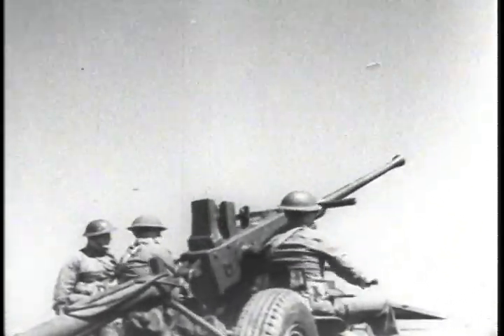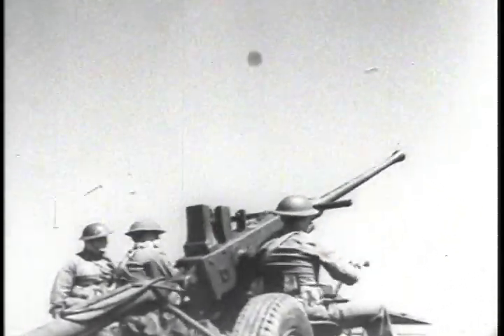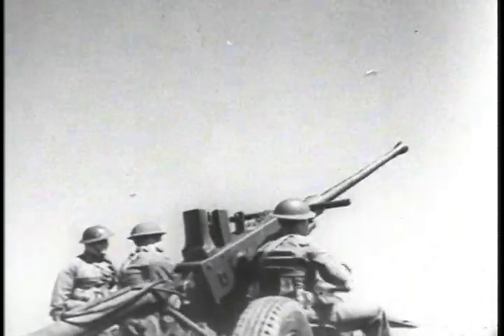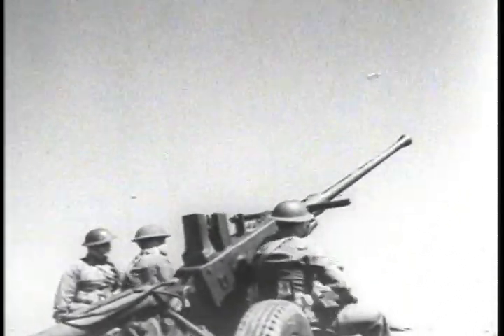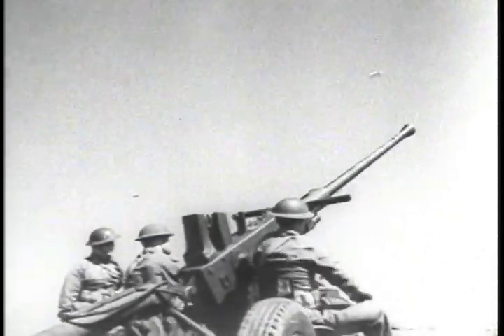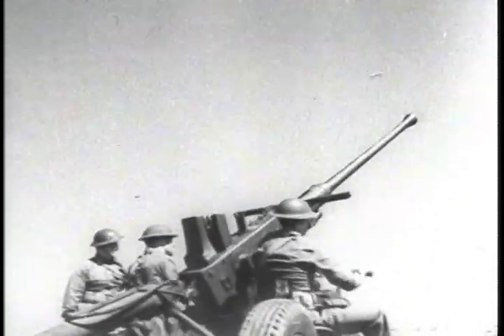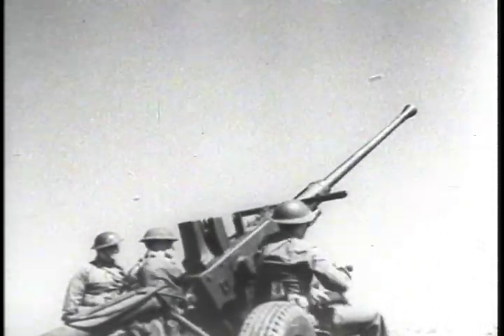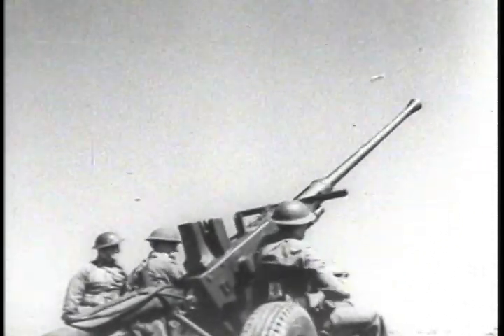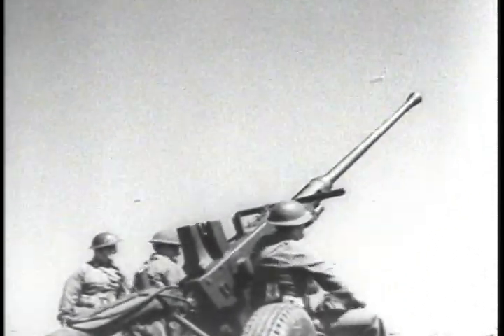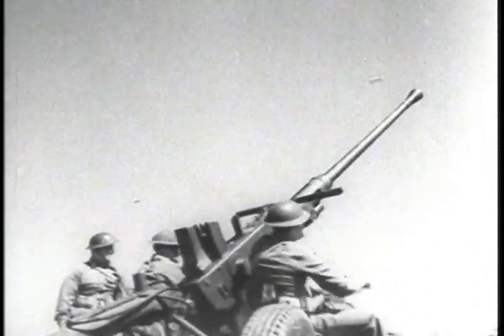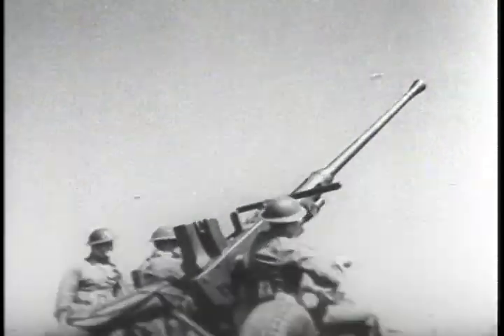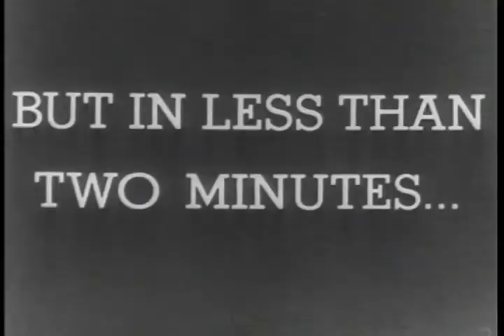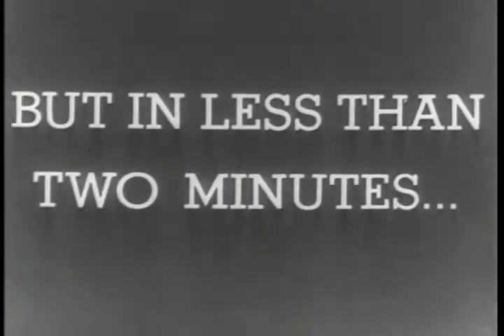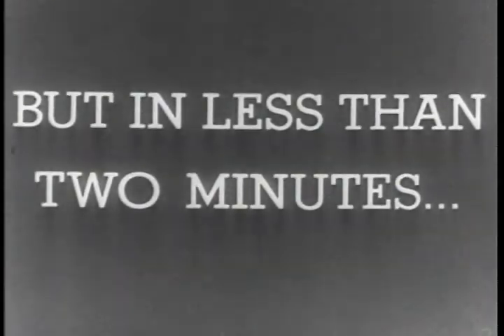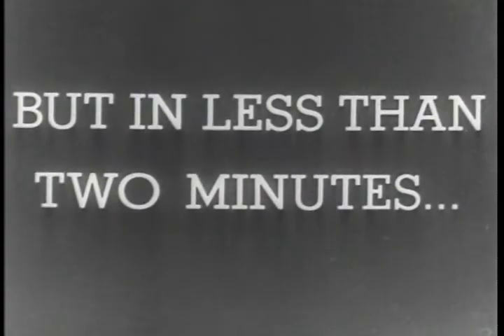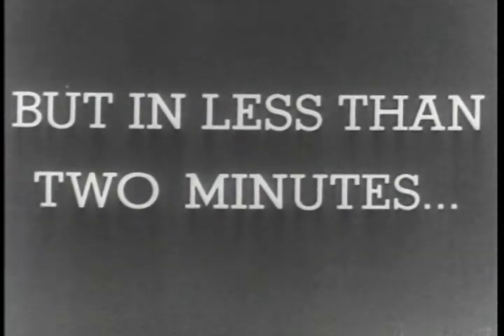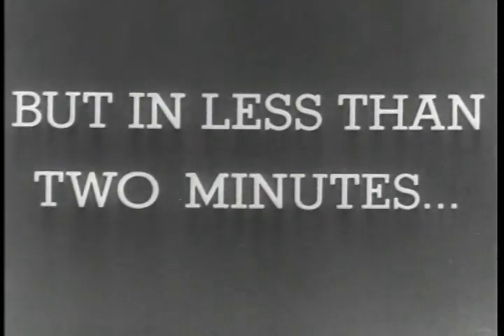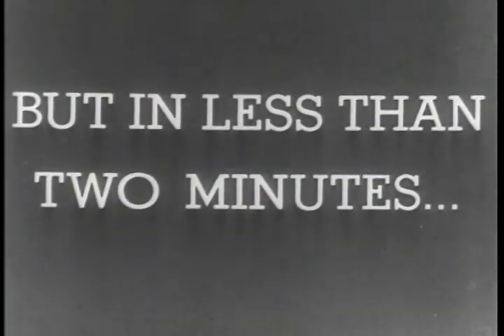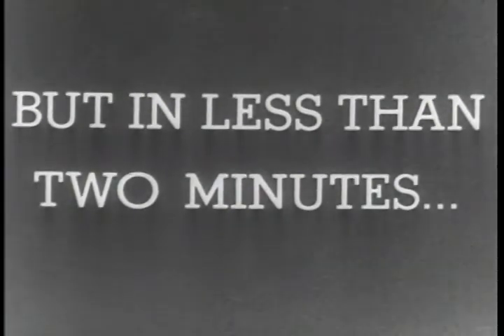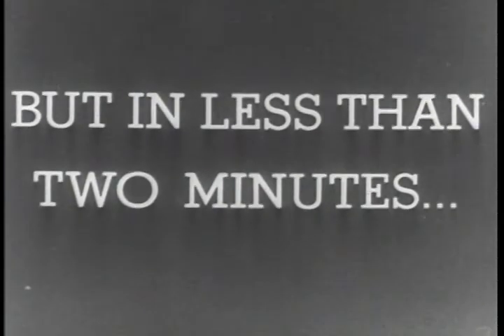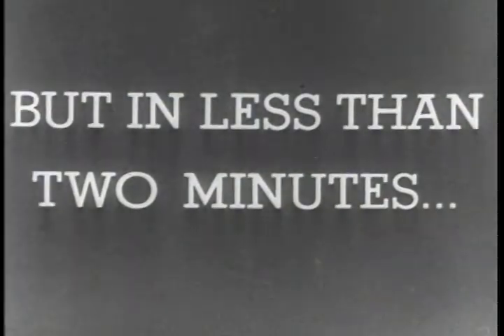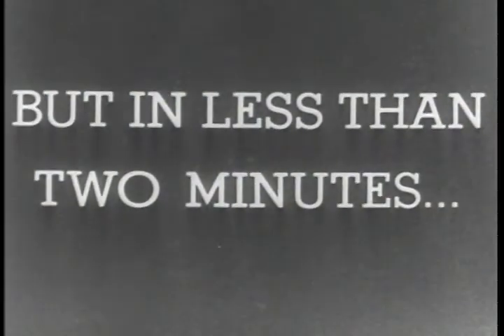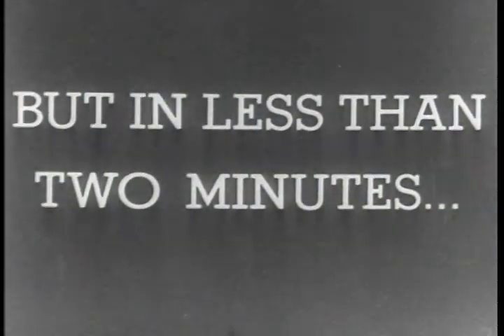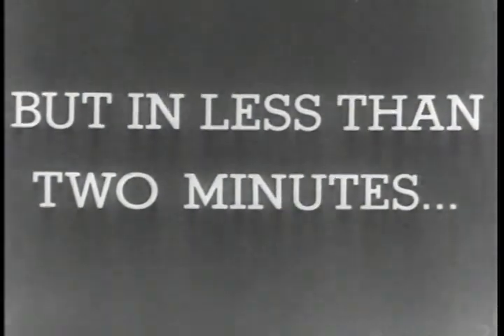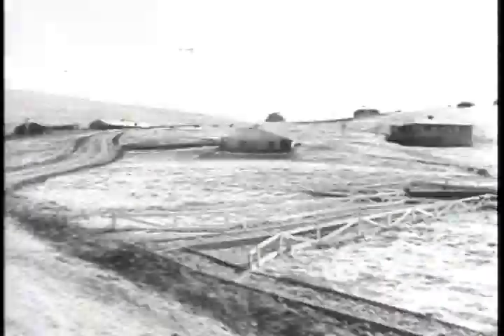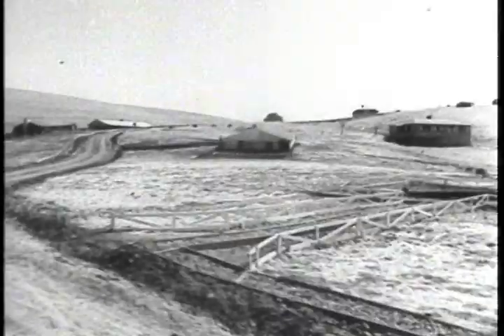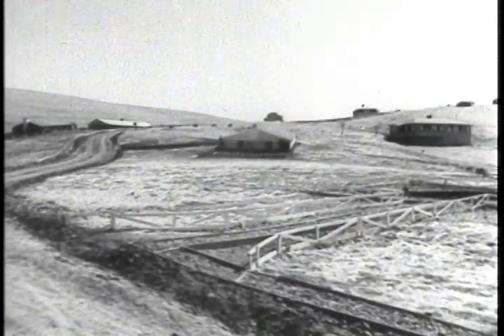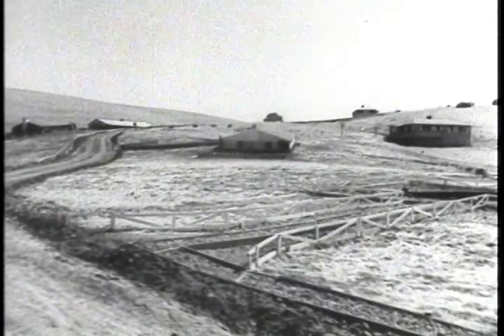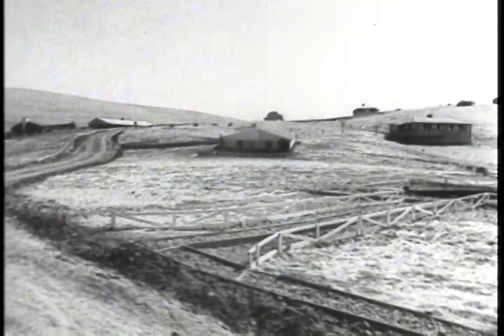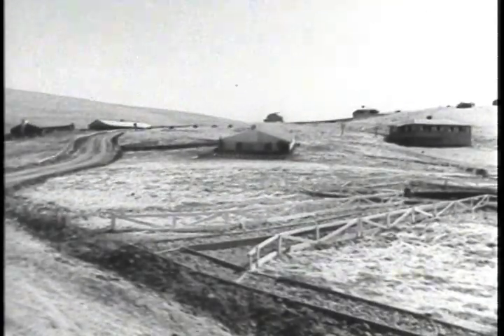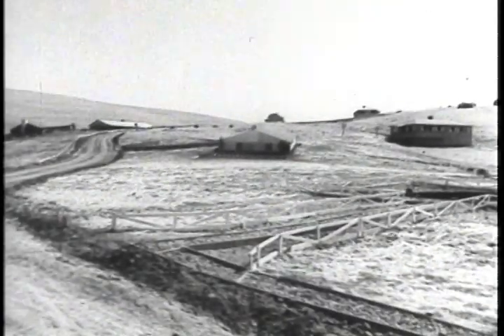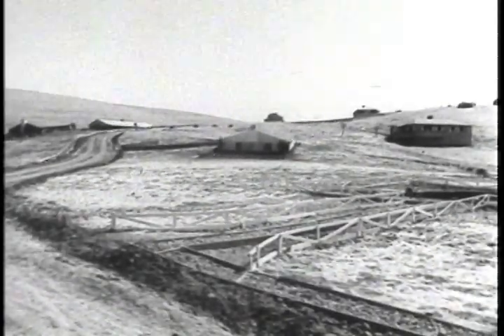A hidden arsenal — but in less than two minutes it's a peaceful countryside. Or is it?